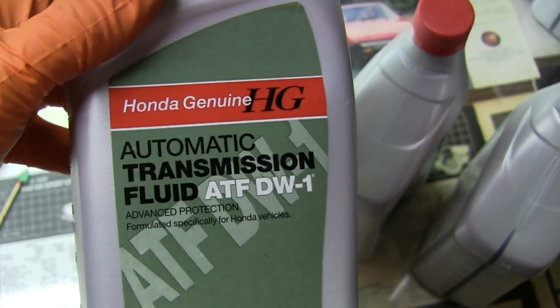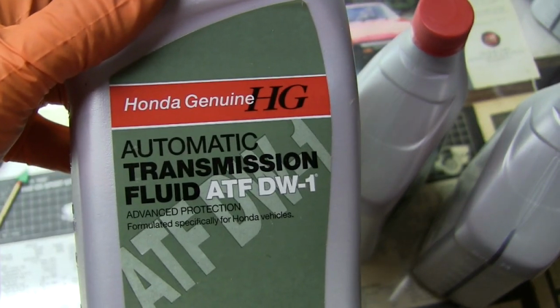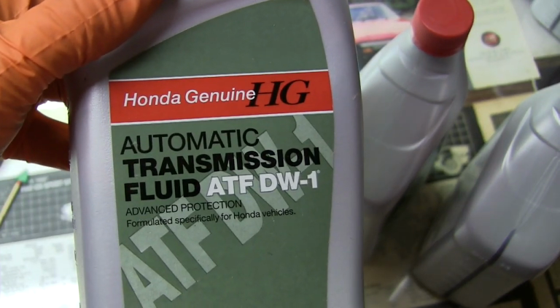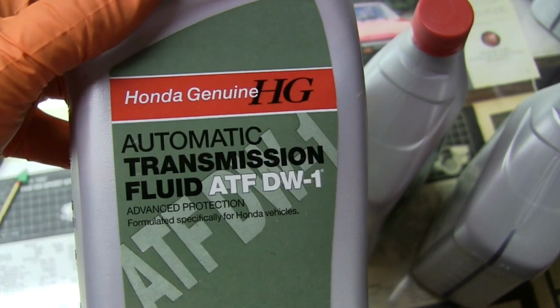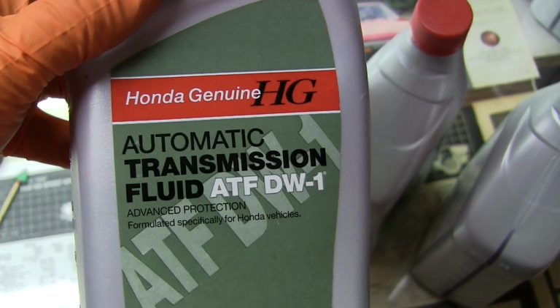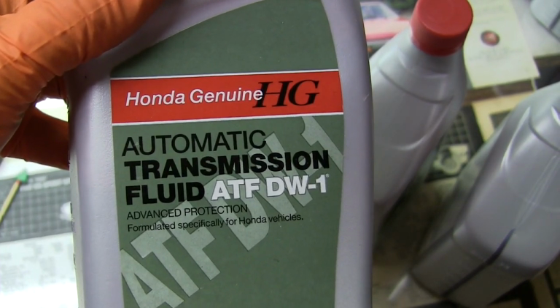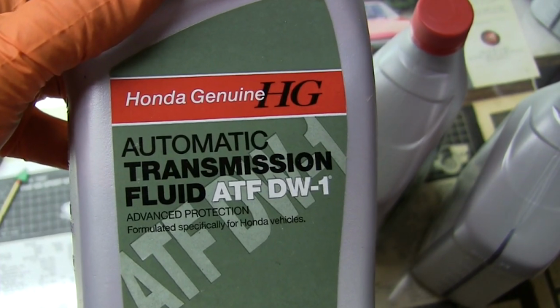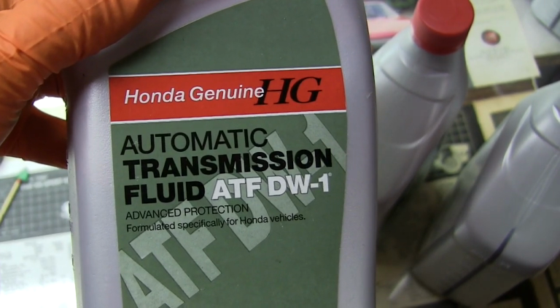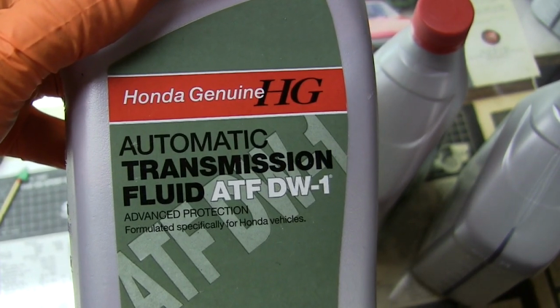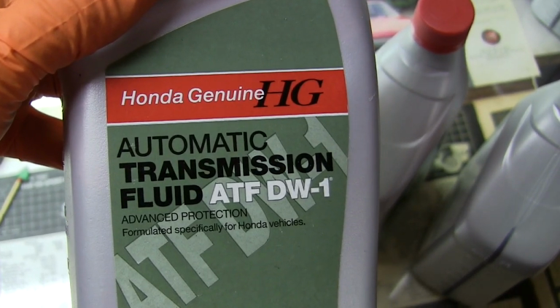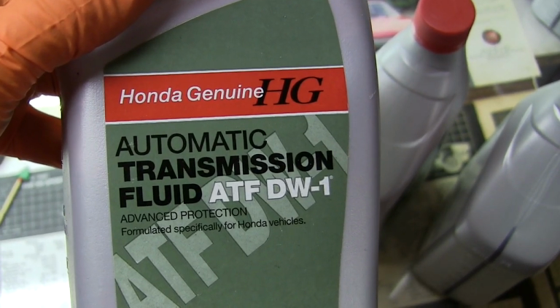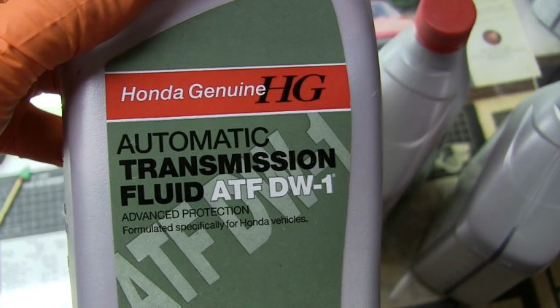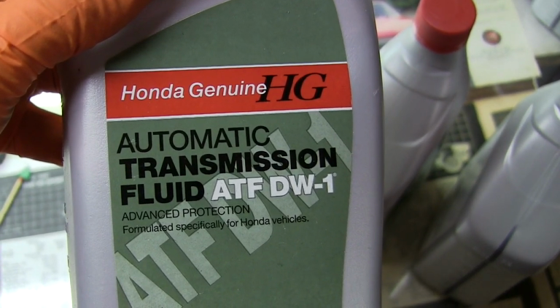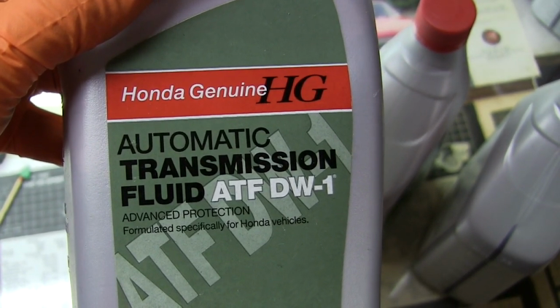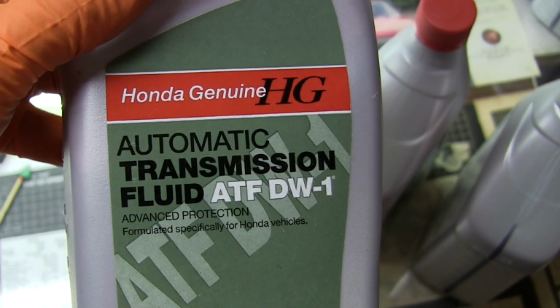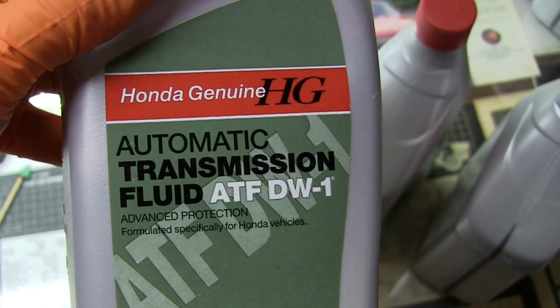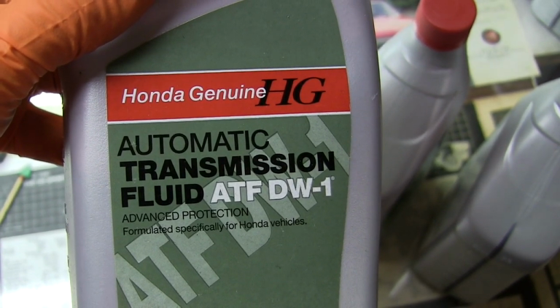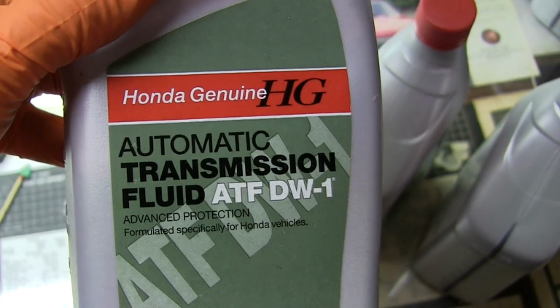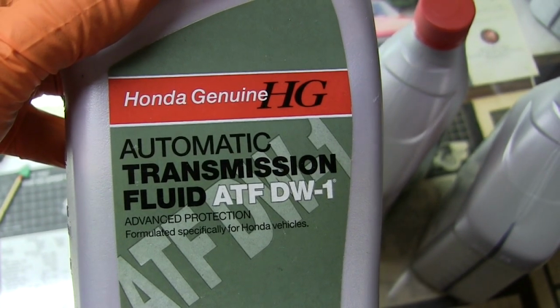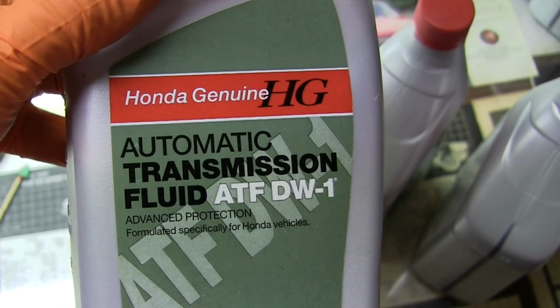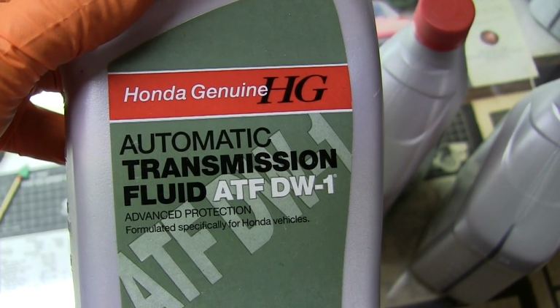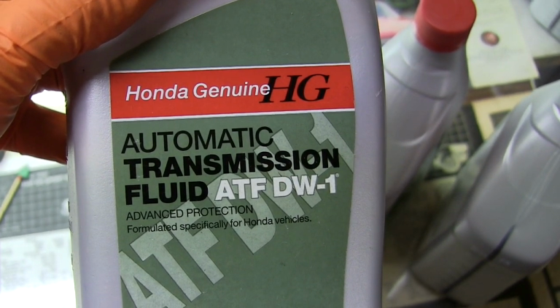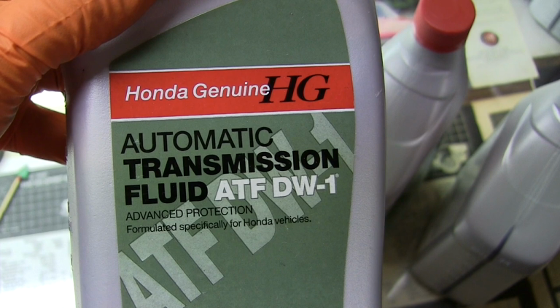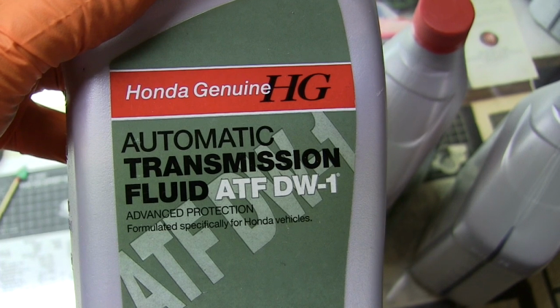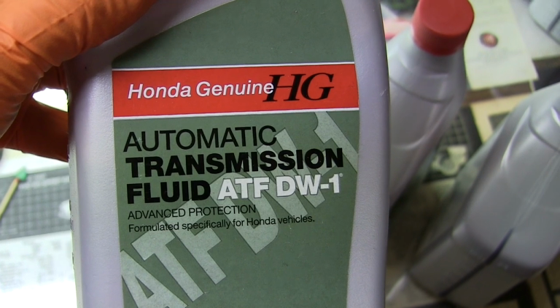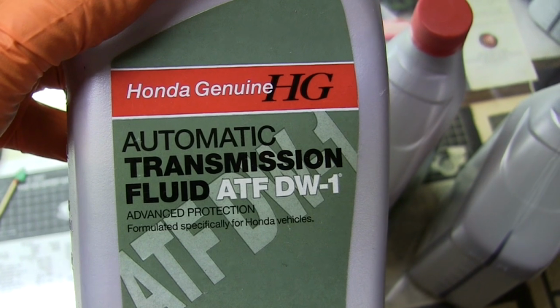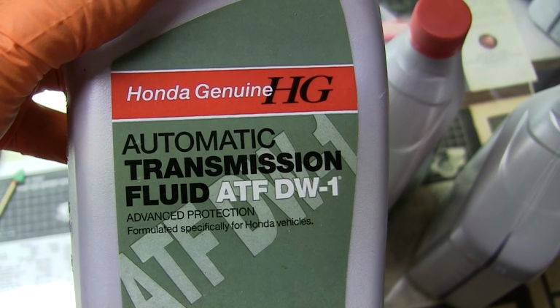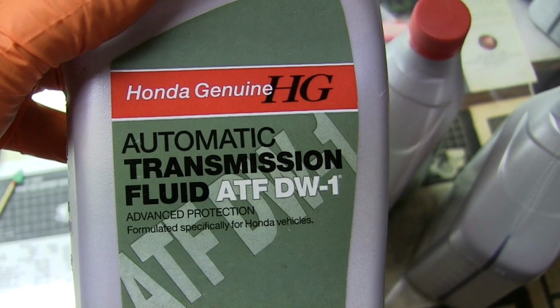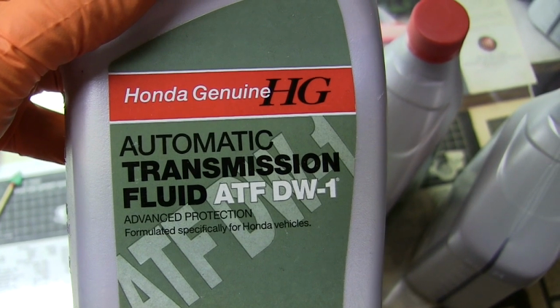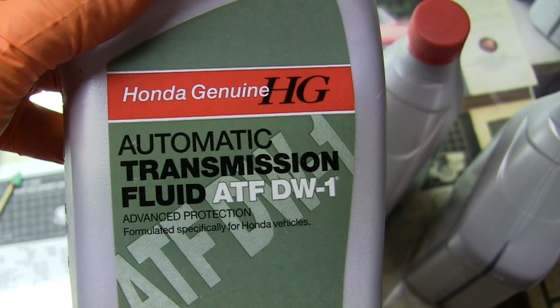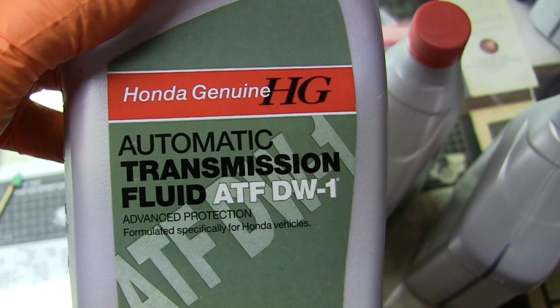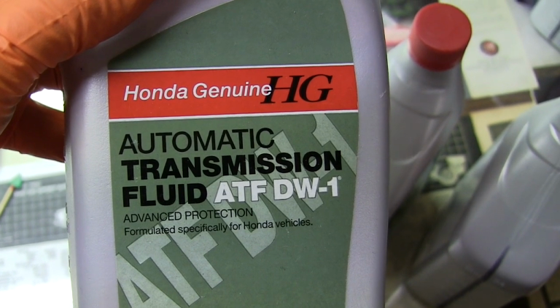Do not use Dexron, Mercon, or any other version of fluid, as these will damage your Honda transmission.